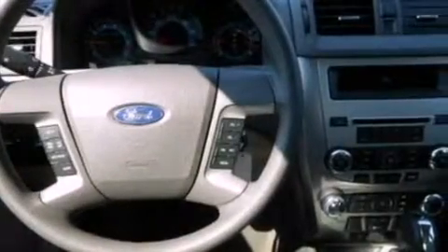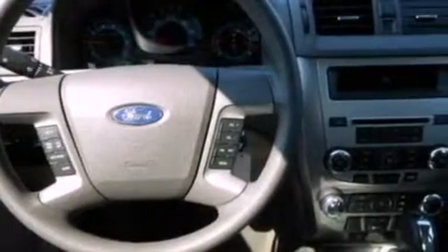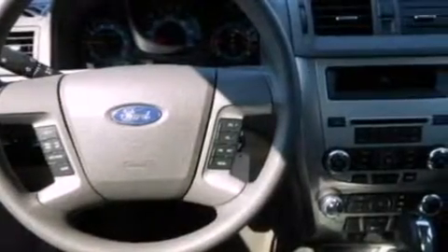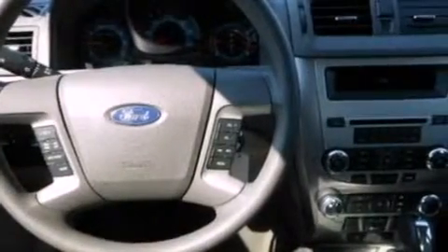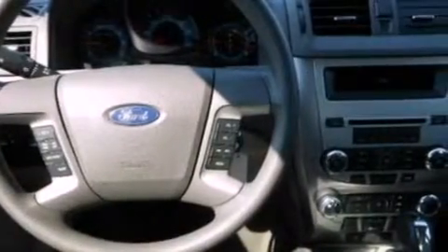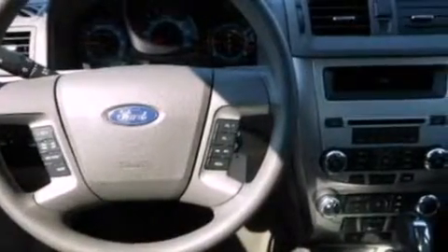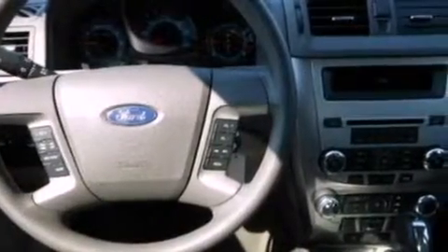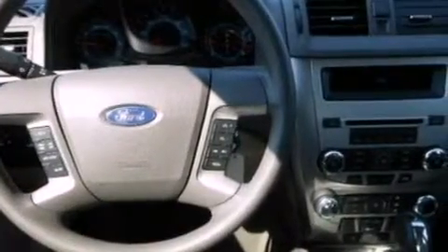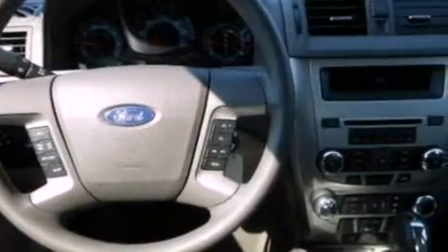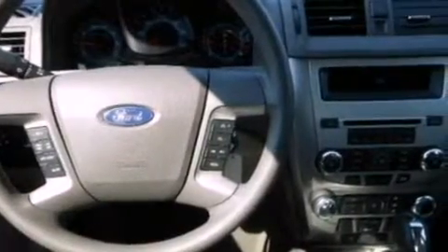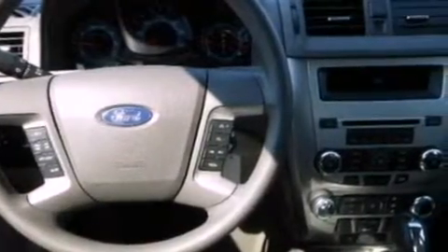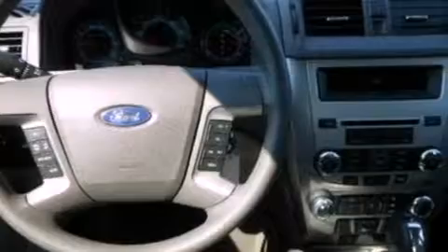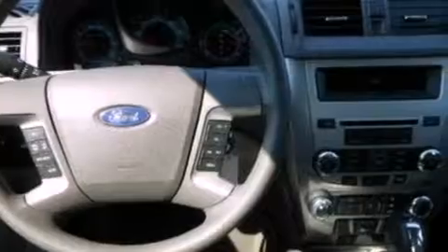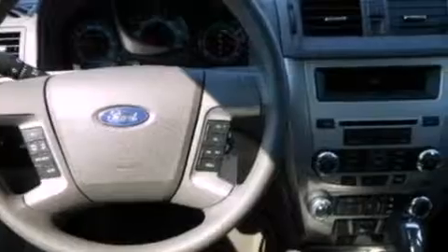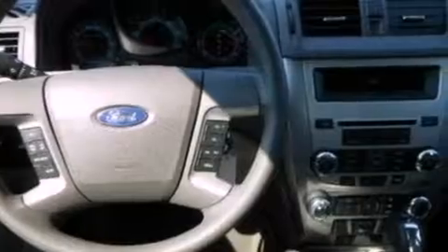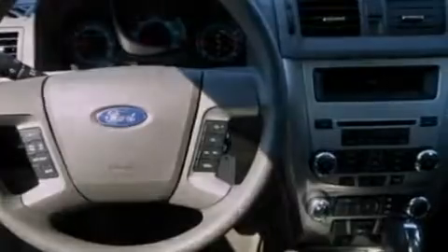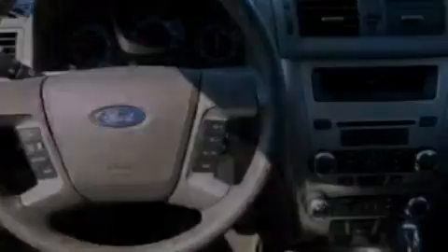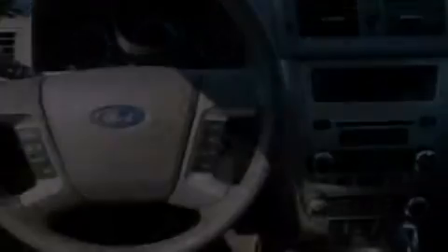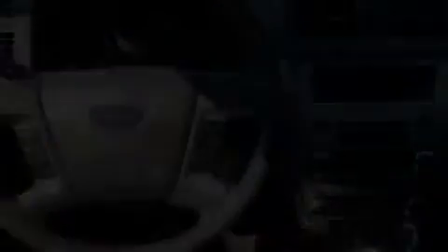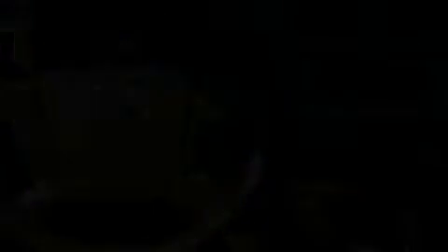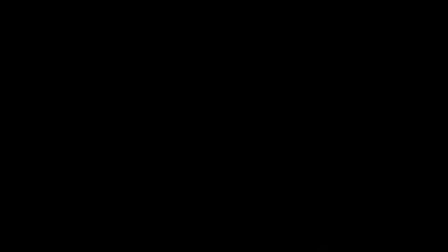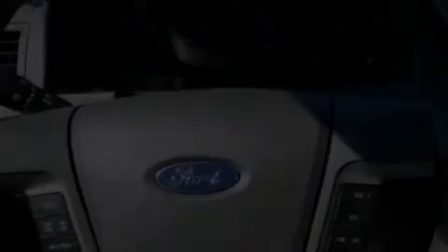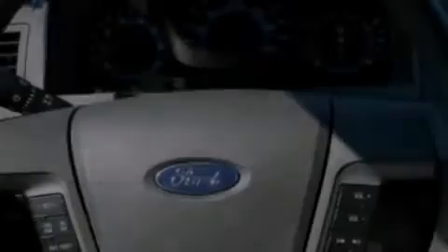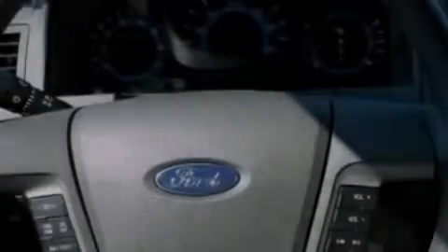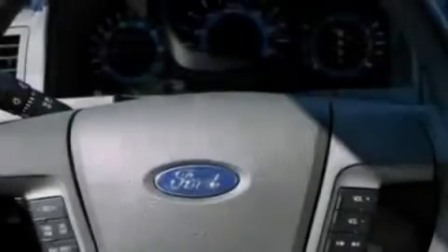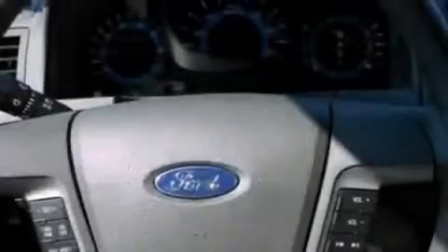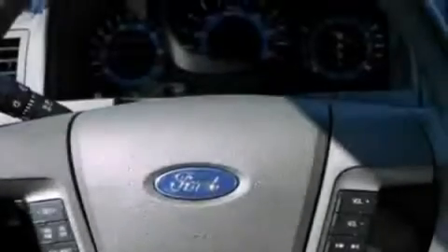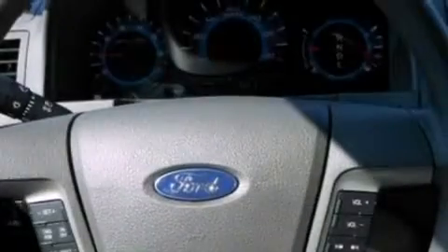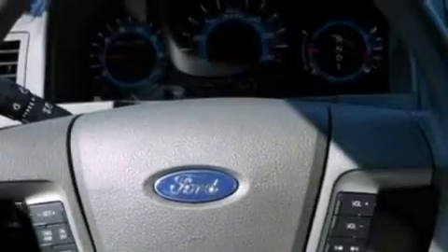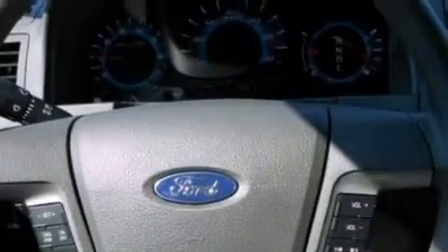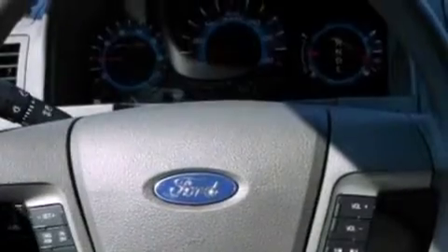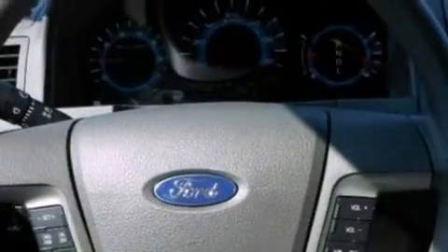Also included are privacy glass, dusk-sensing headlights, front and rear reading lights, and fog lamps.